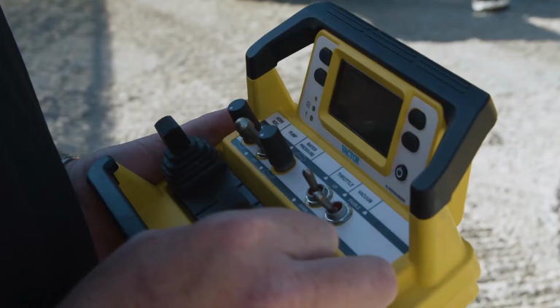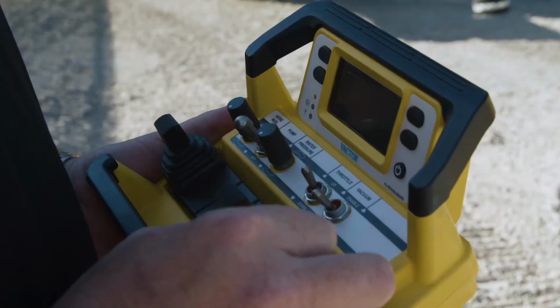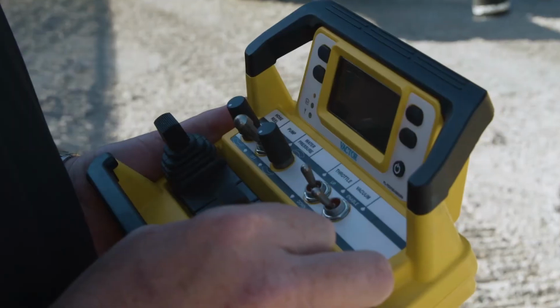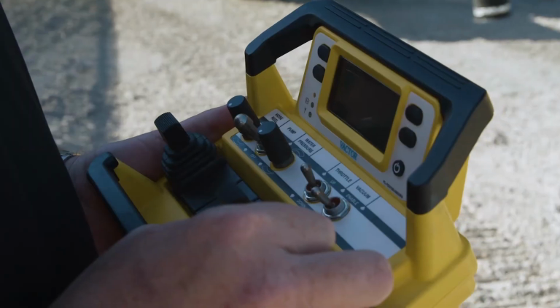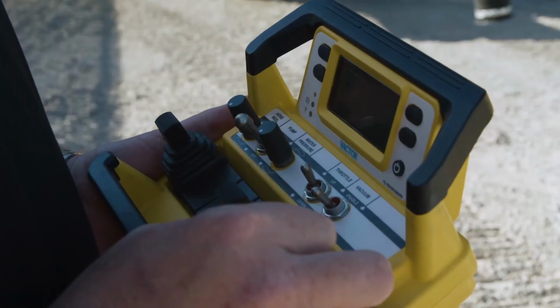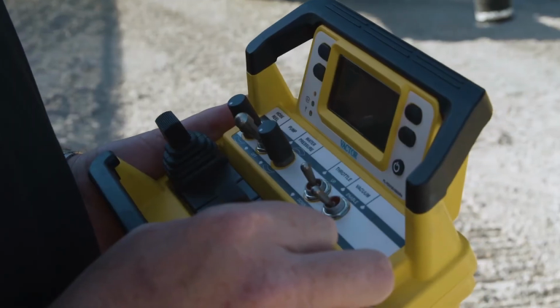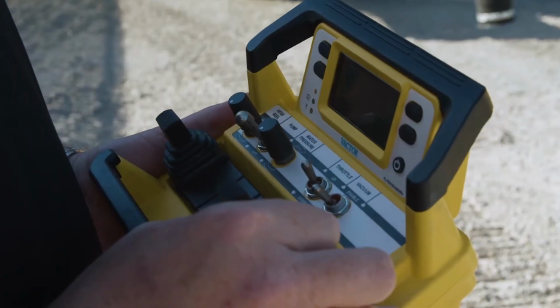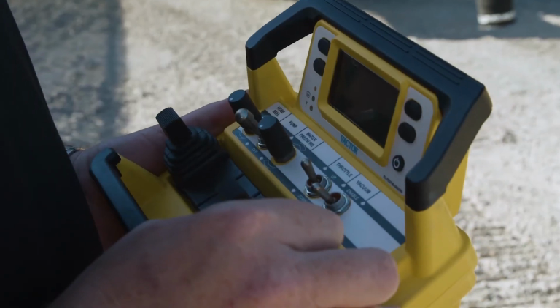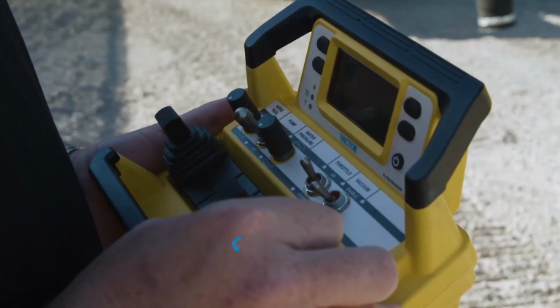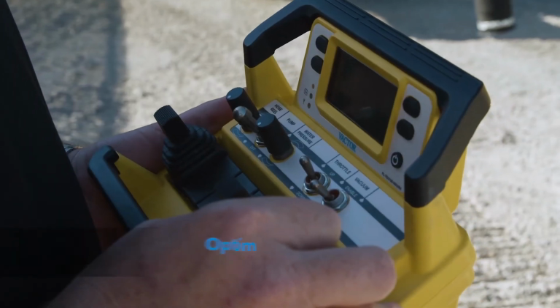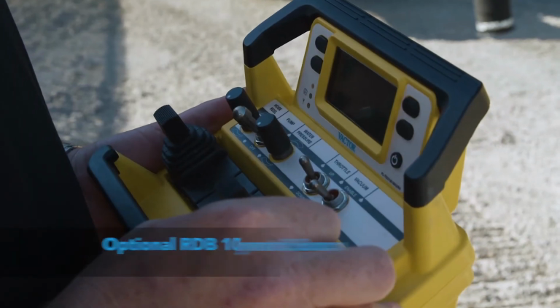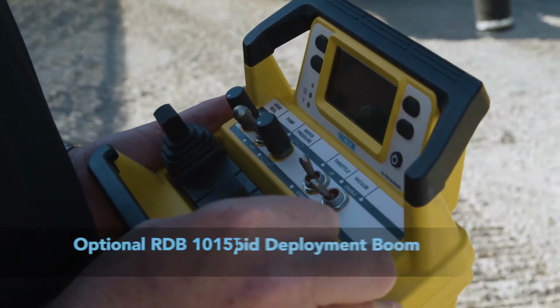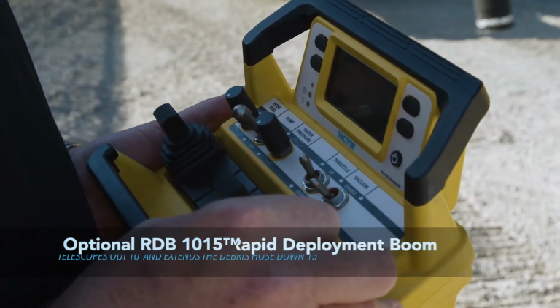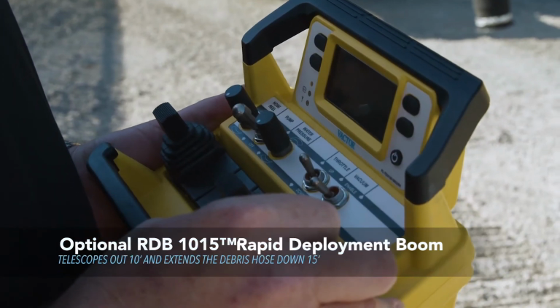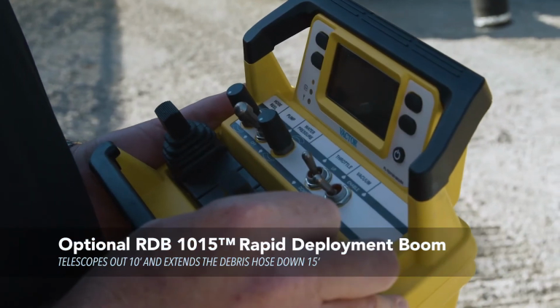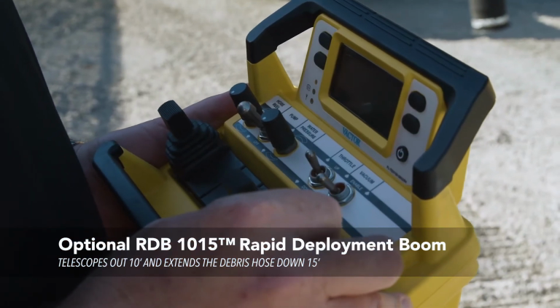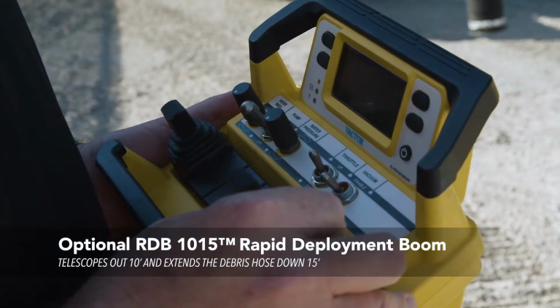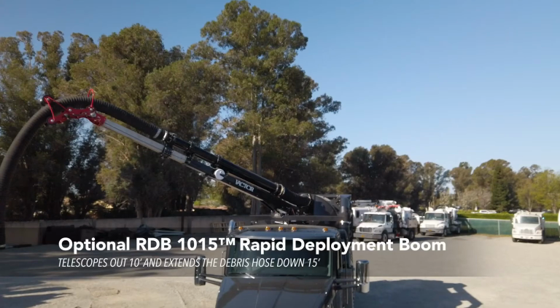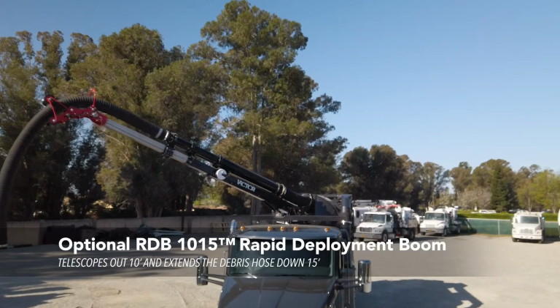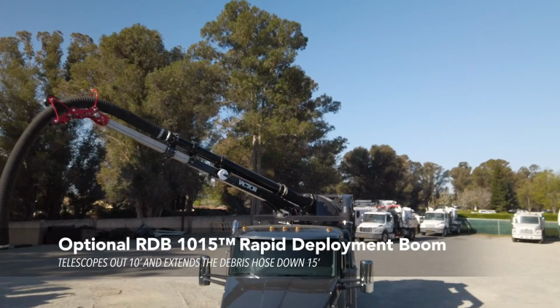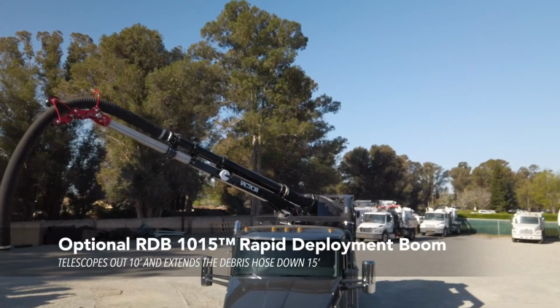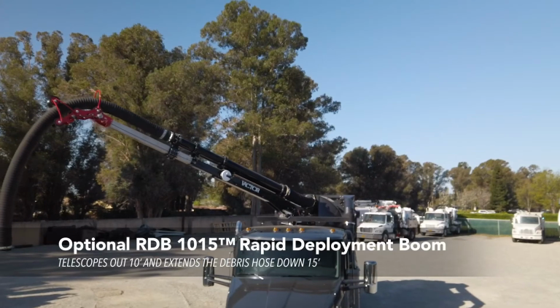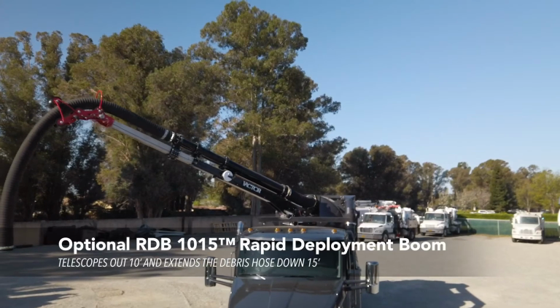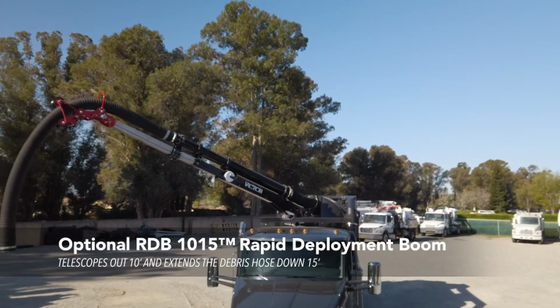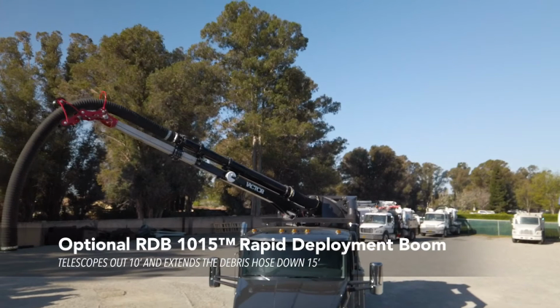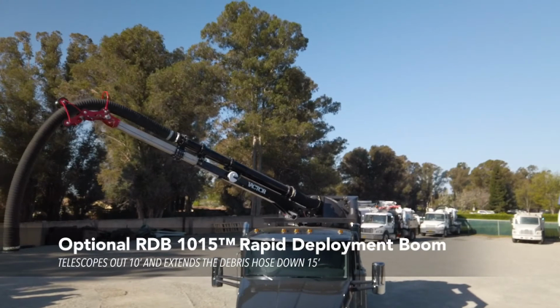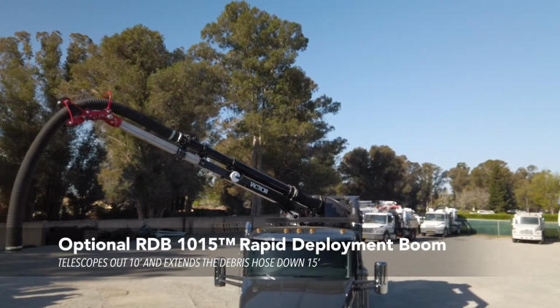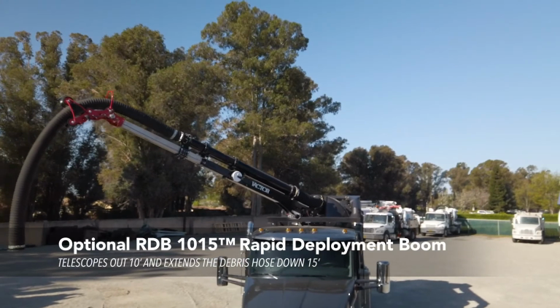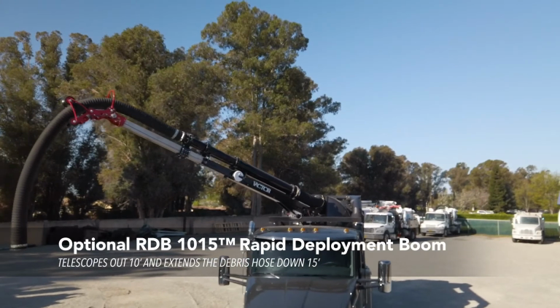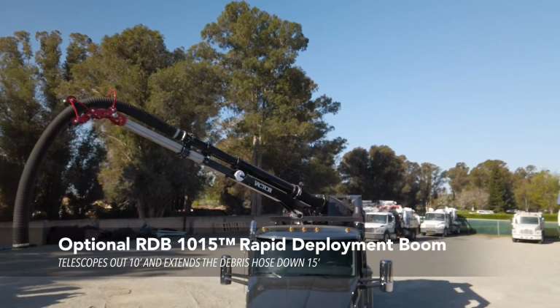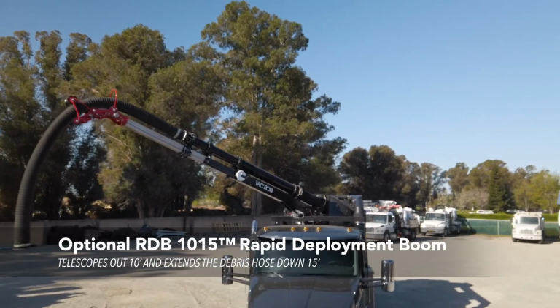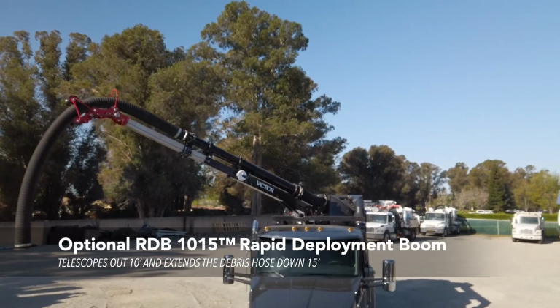VACTOR offers three boom options. We have a standard boom option, a 5x5, and the RDV 10x15.